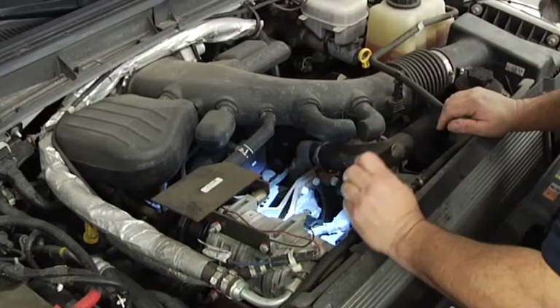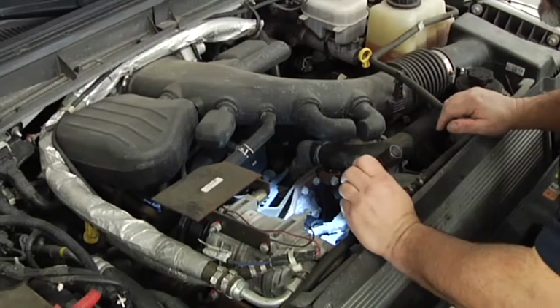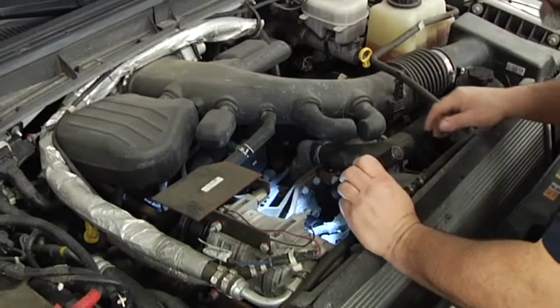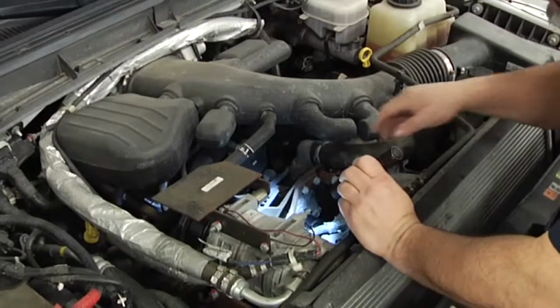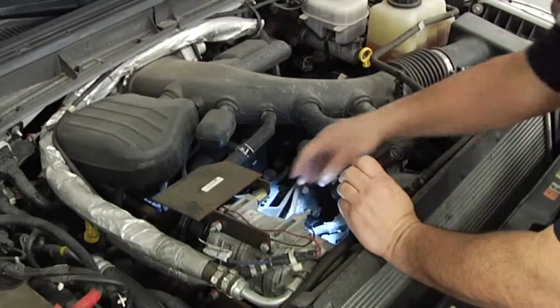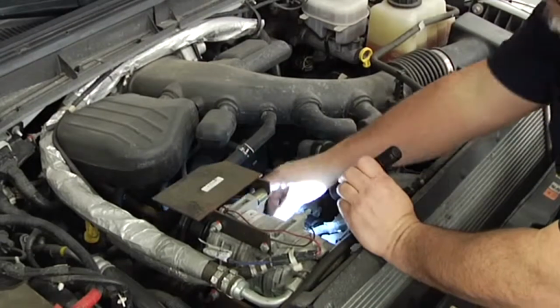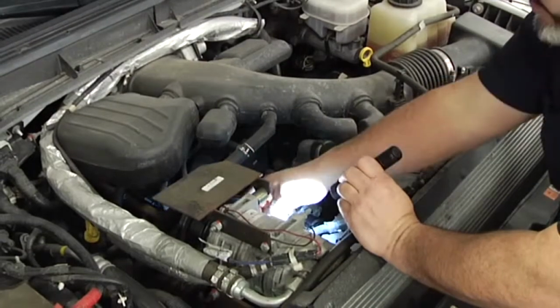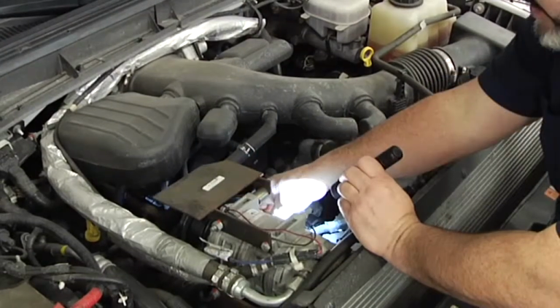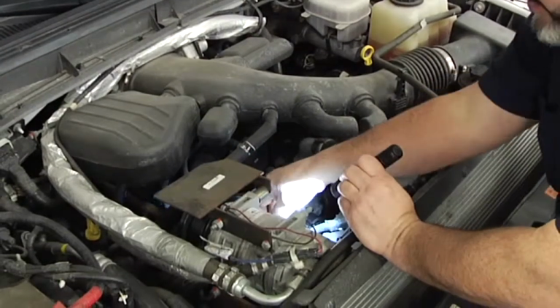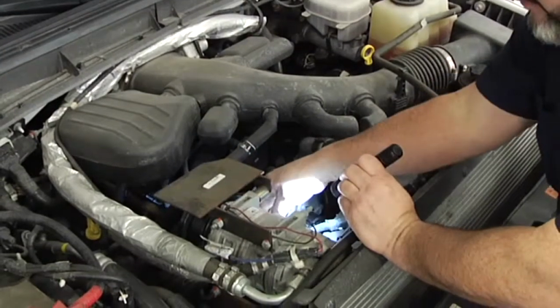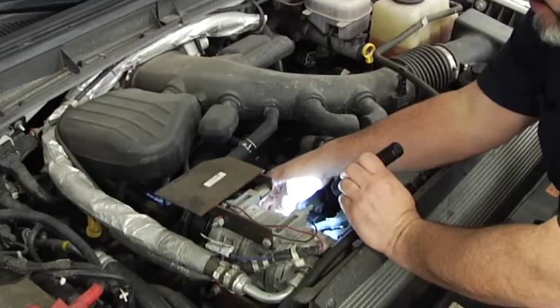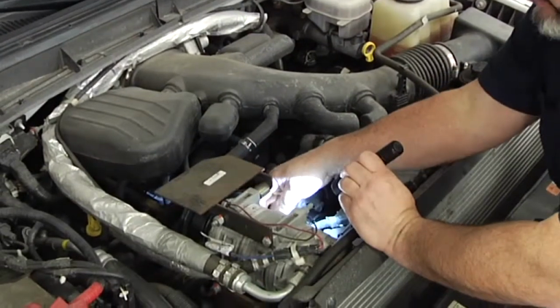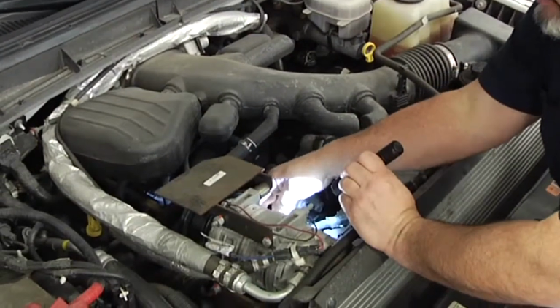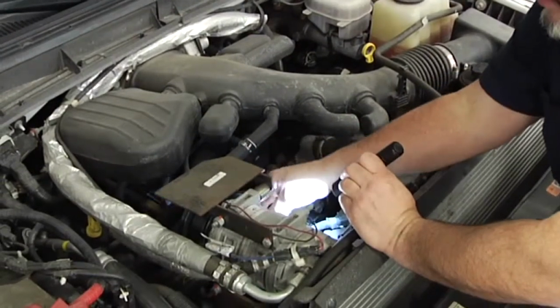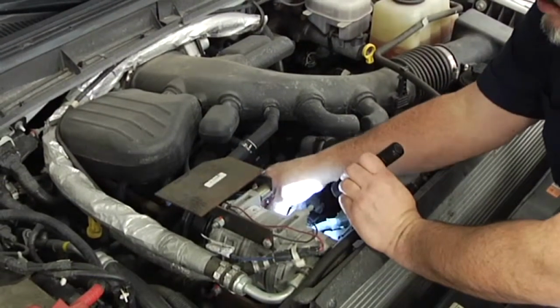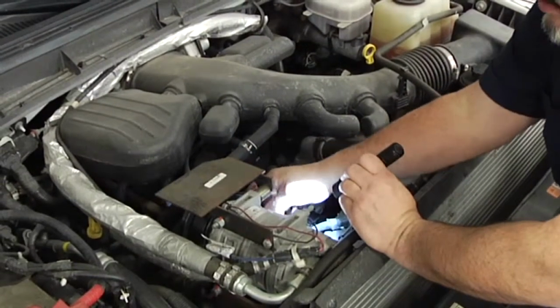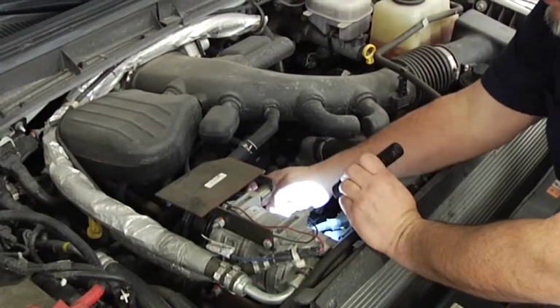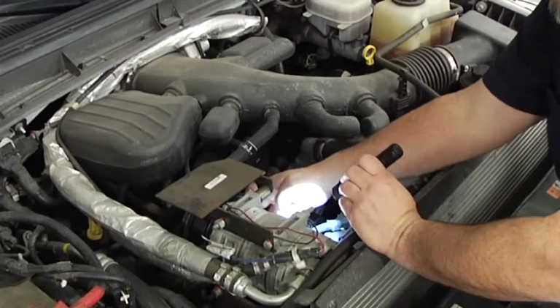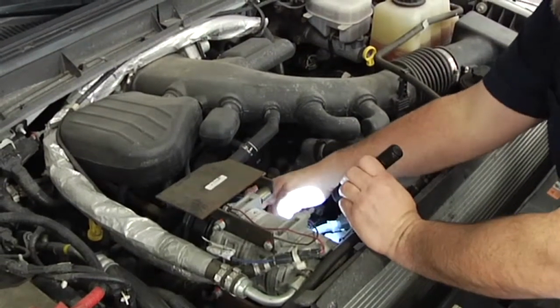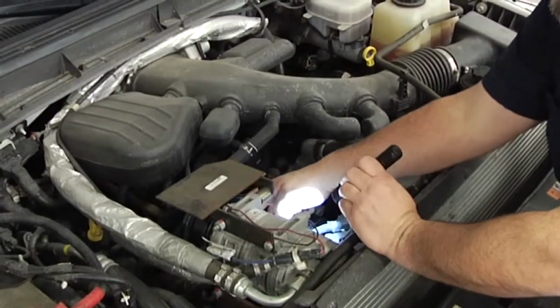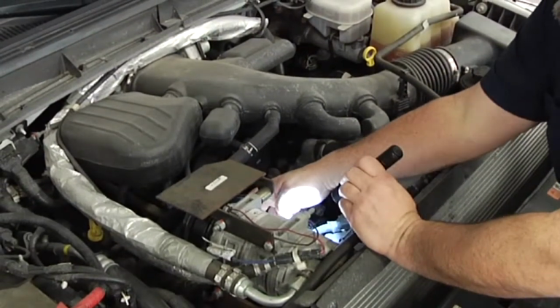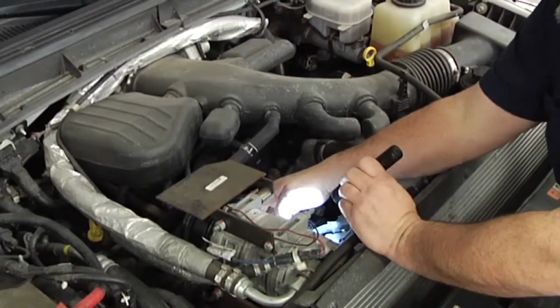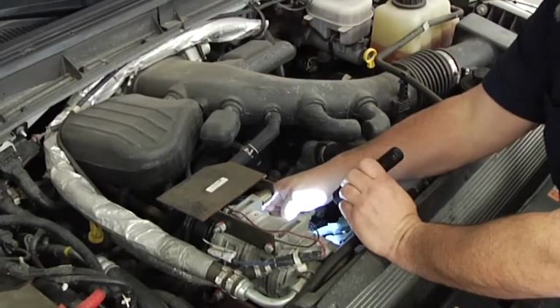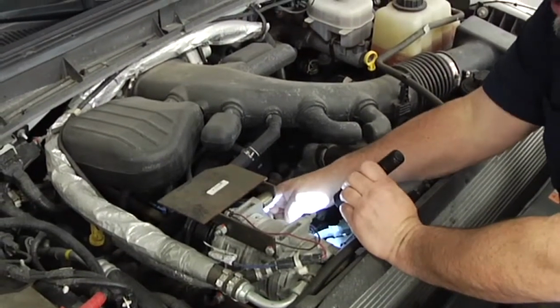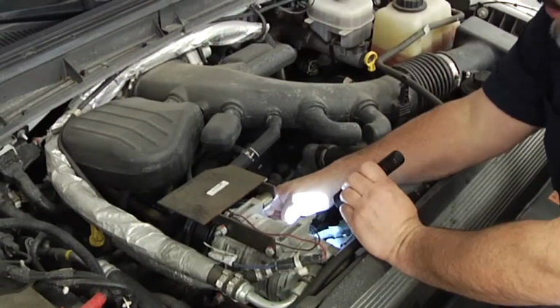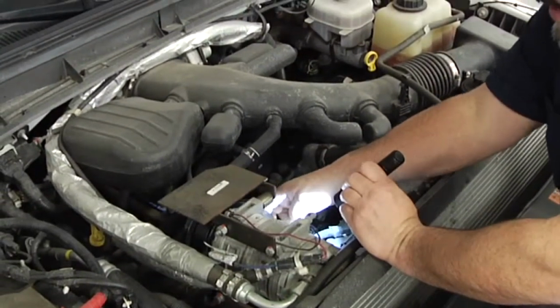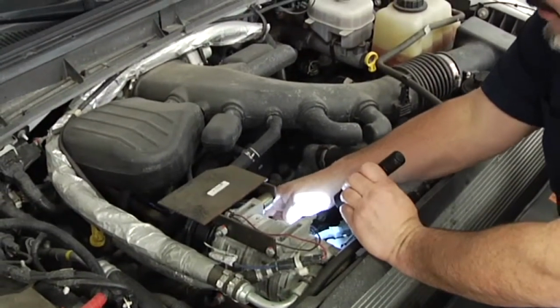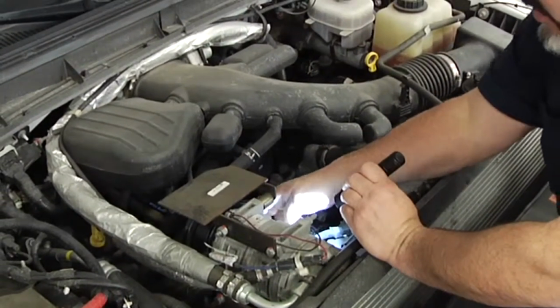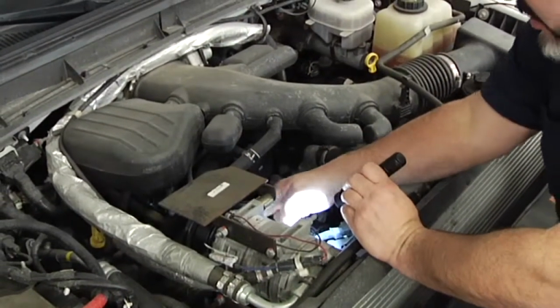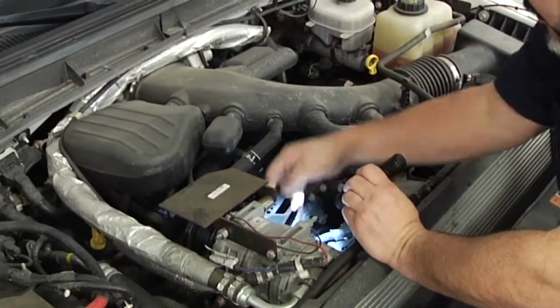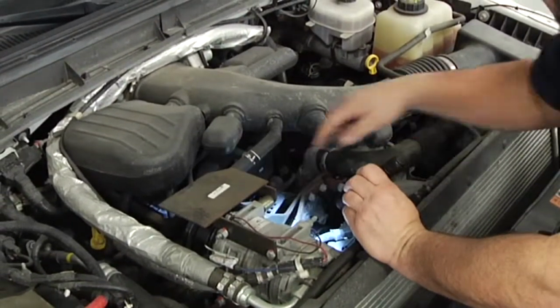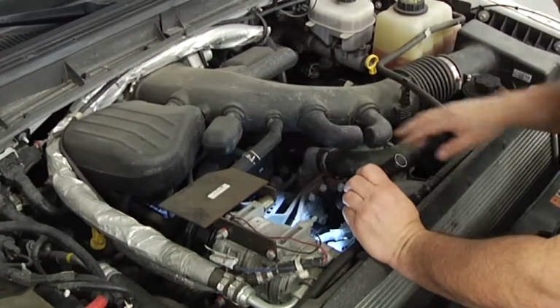We'll be checking the belts, making sure they're not frayed or damaged. The belt looks good here.